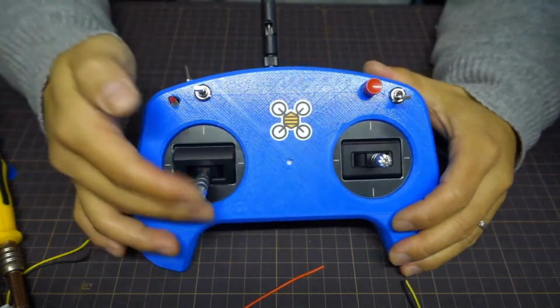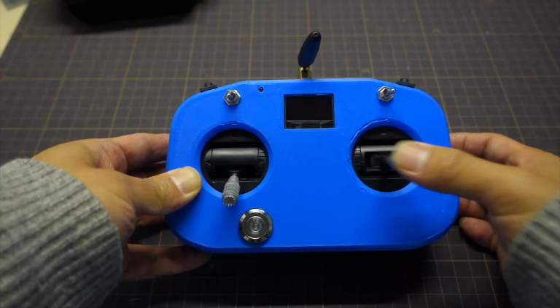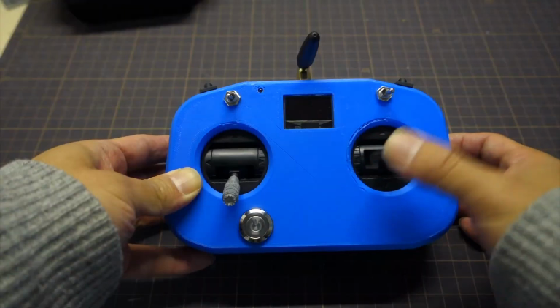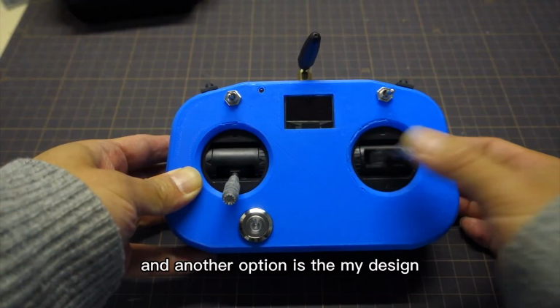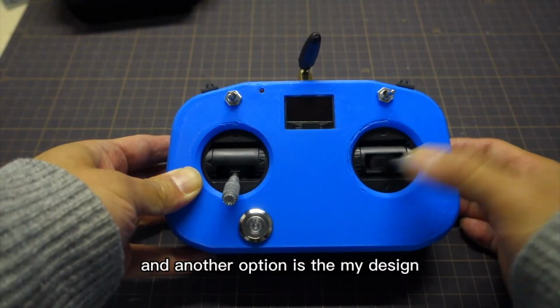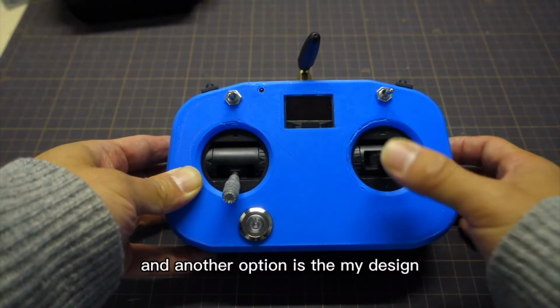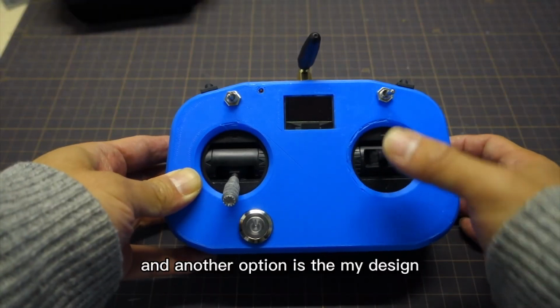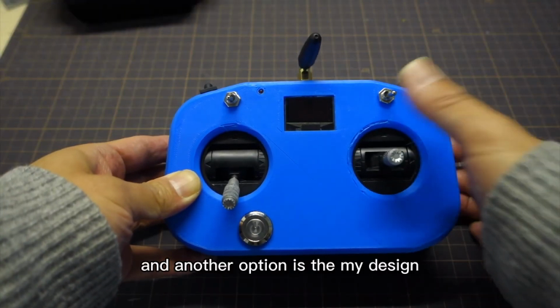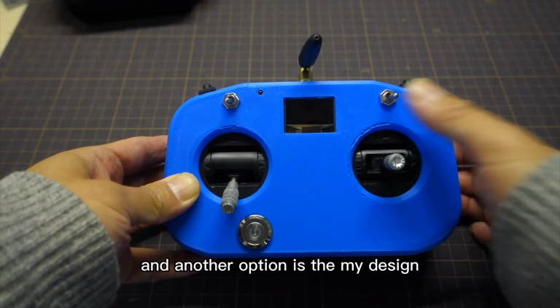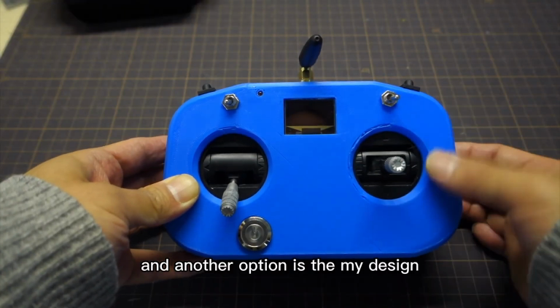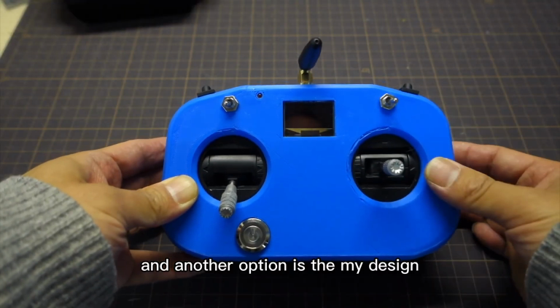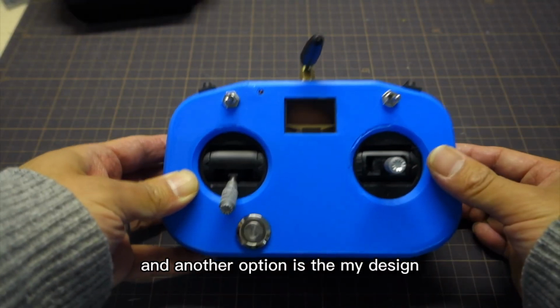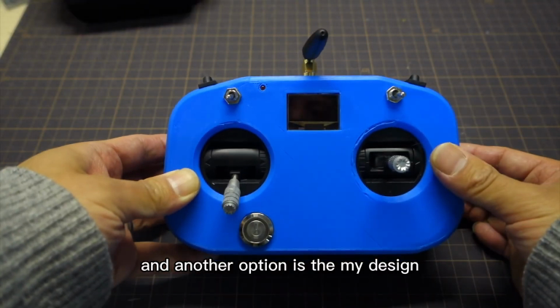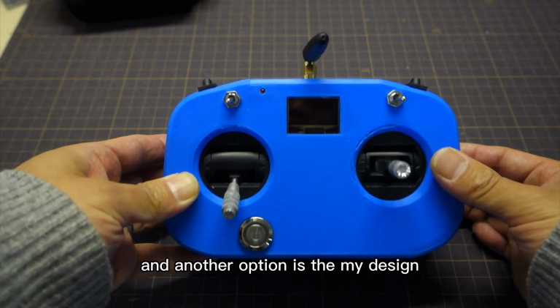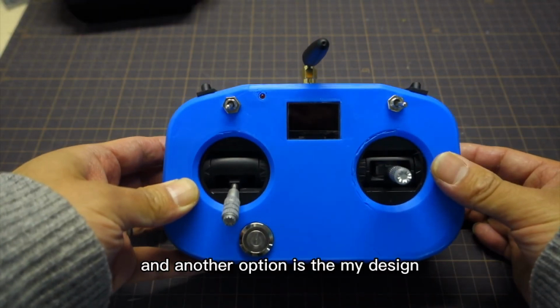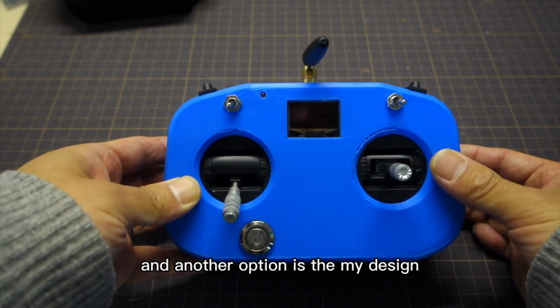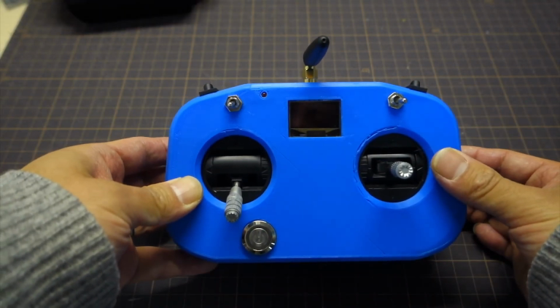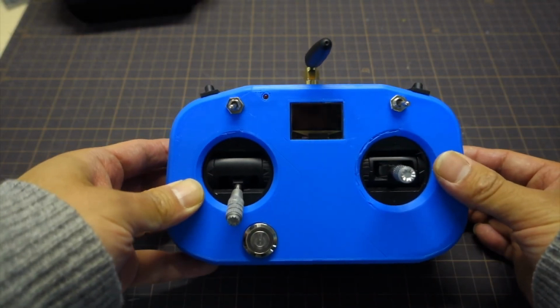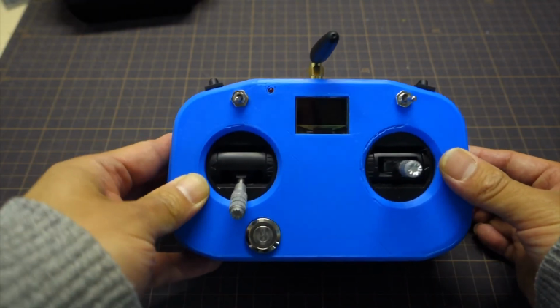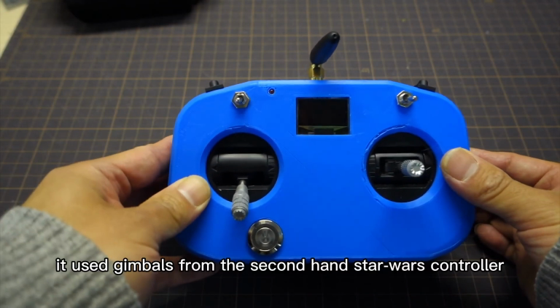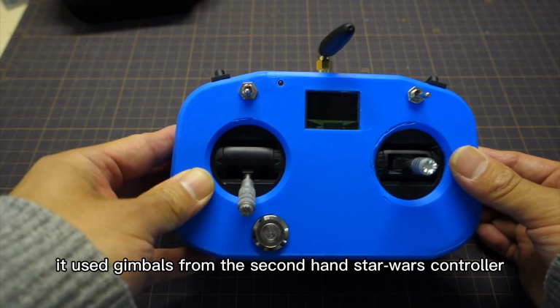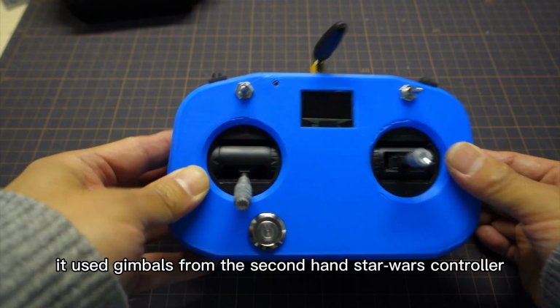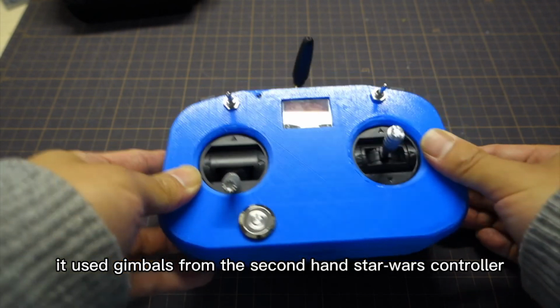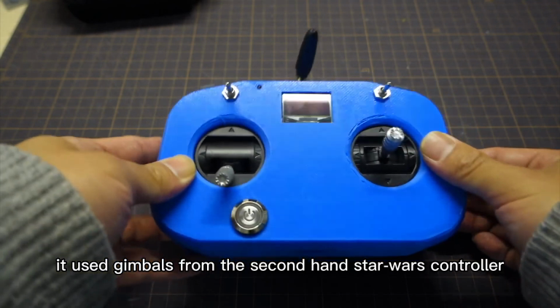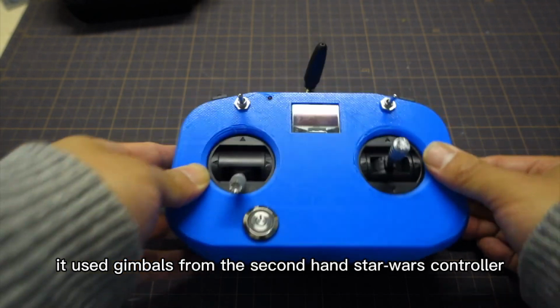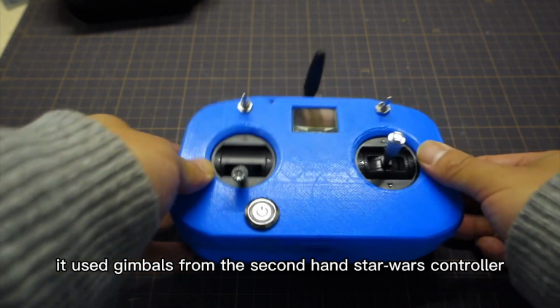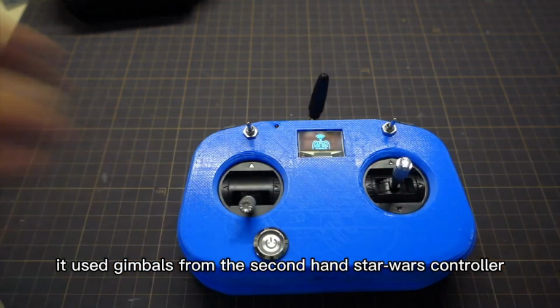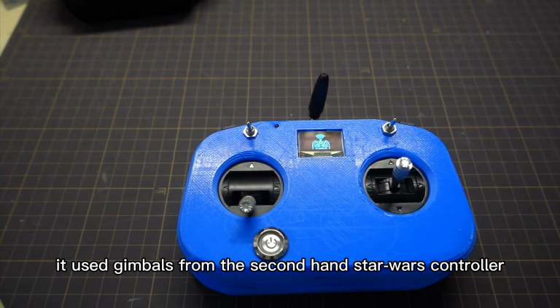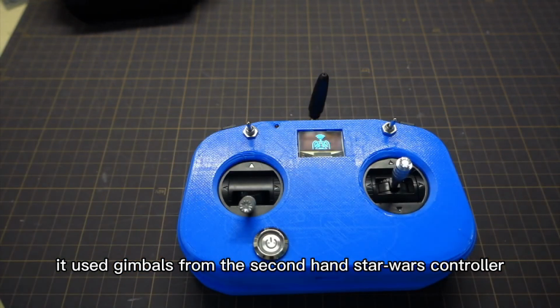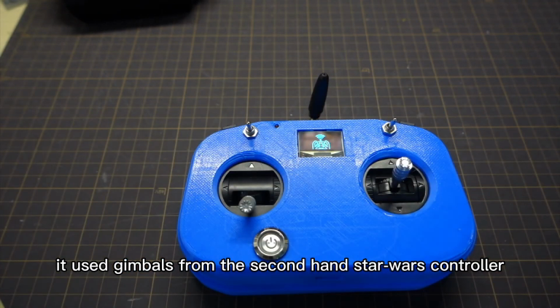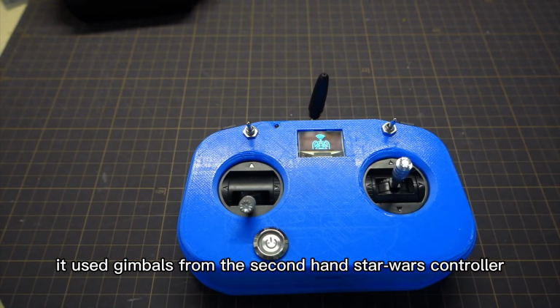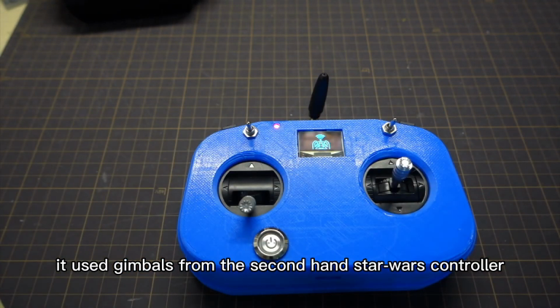And another option is my design. It uses the gimbals from second-hand radios.